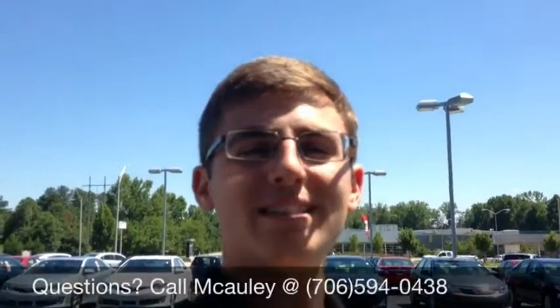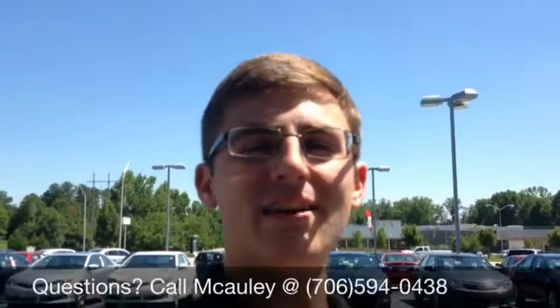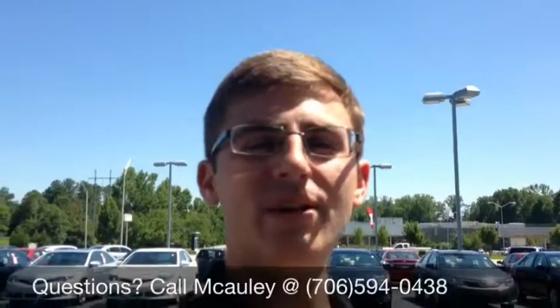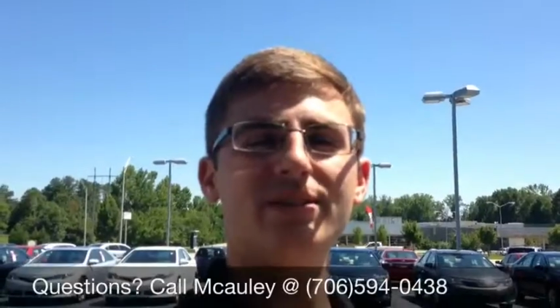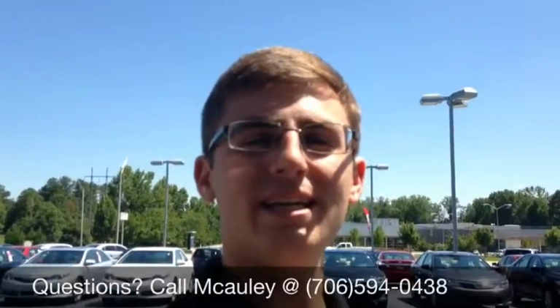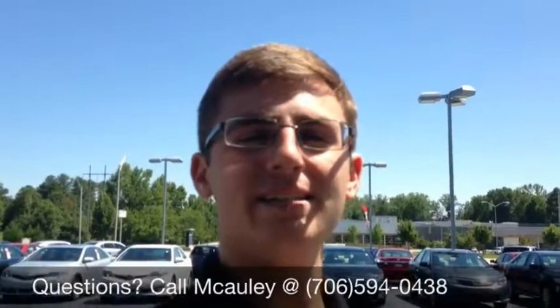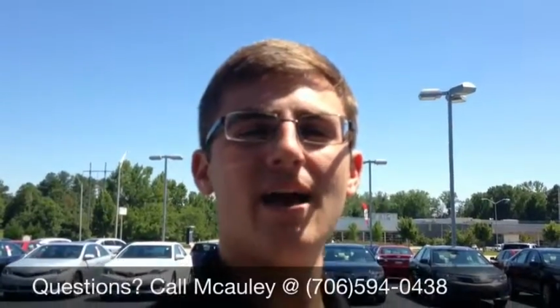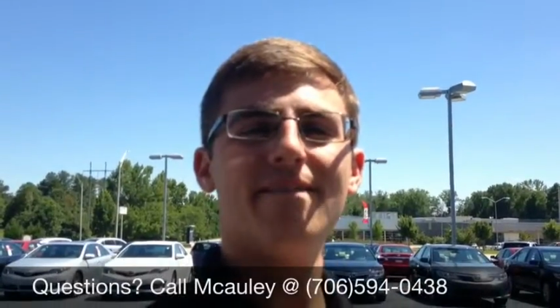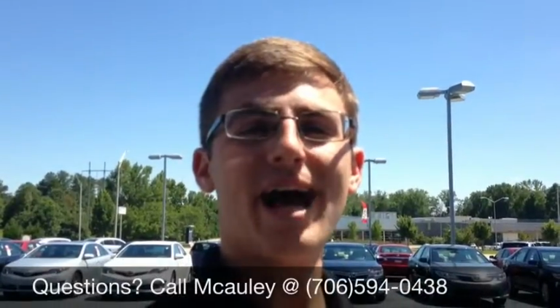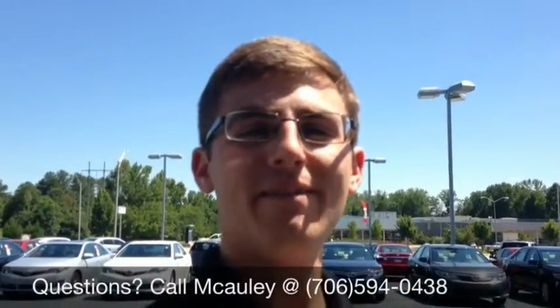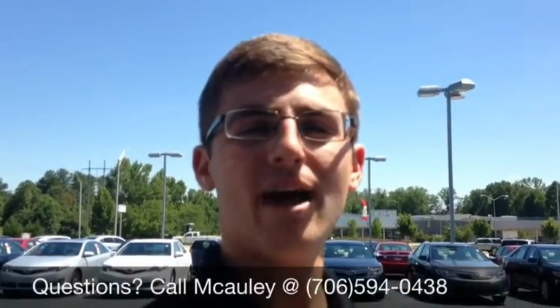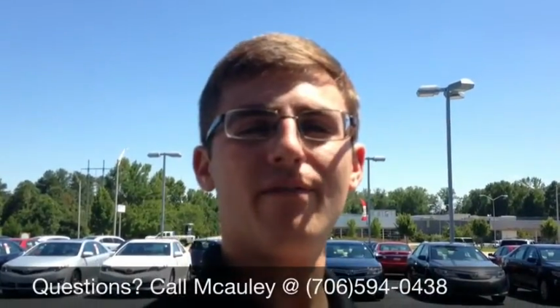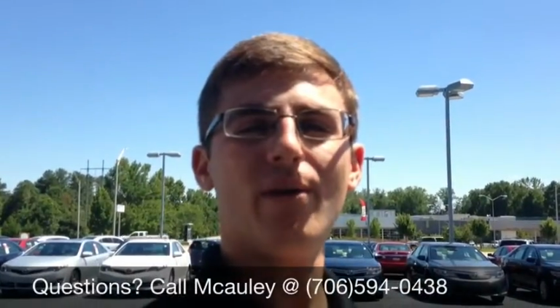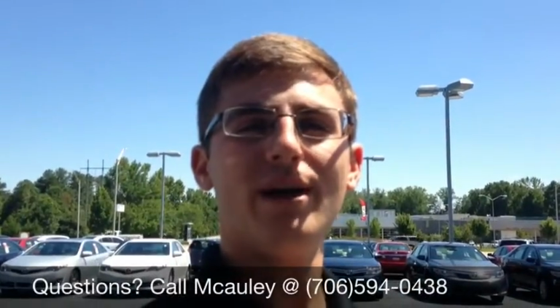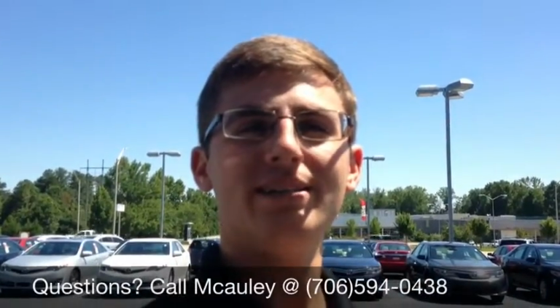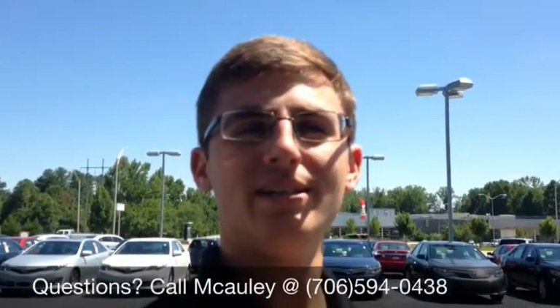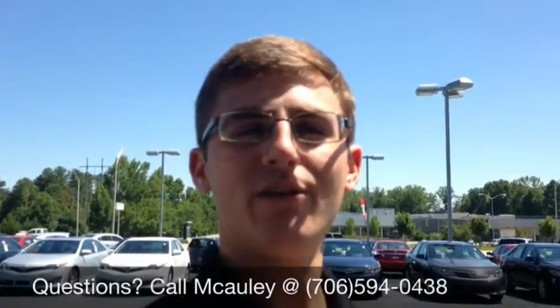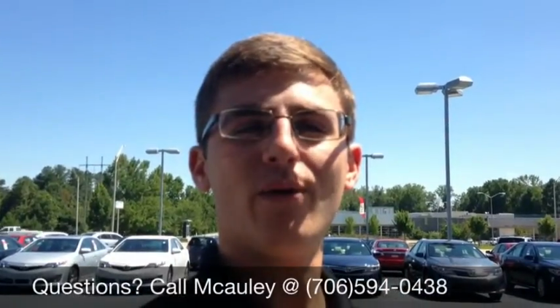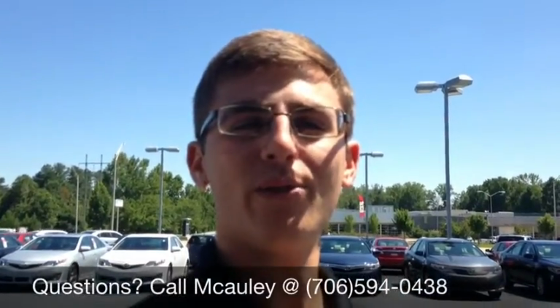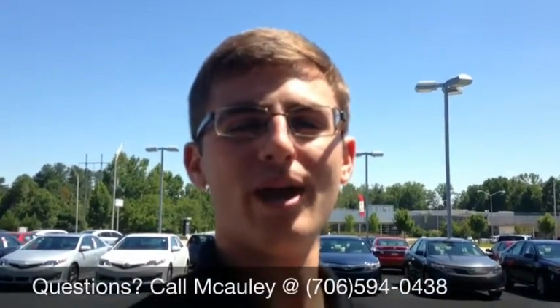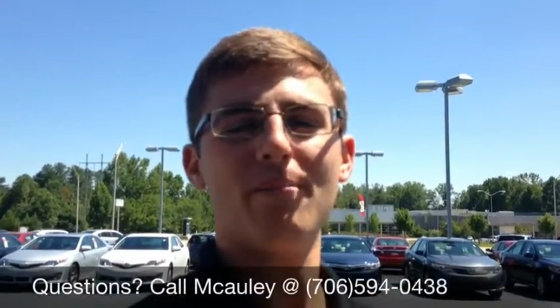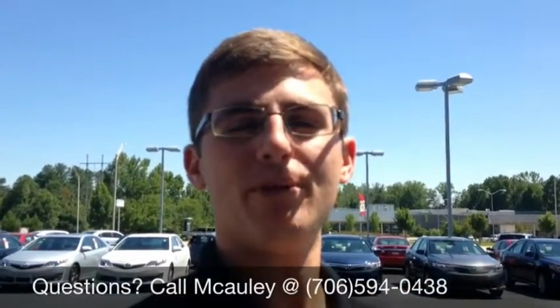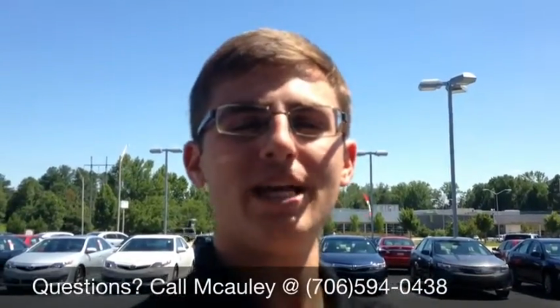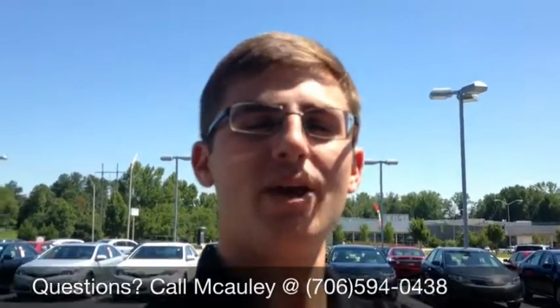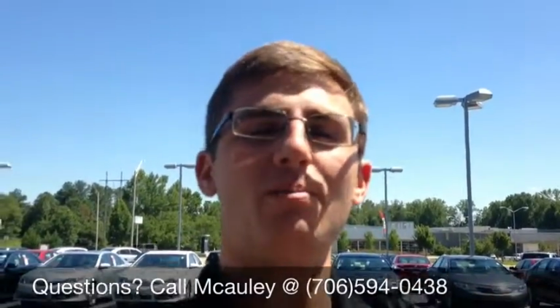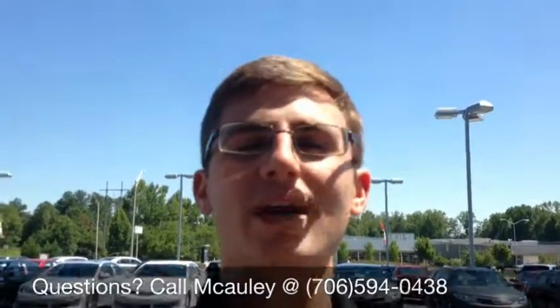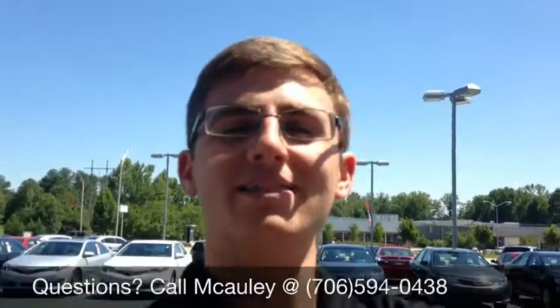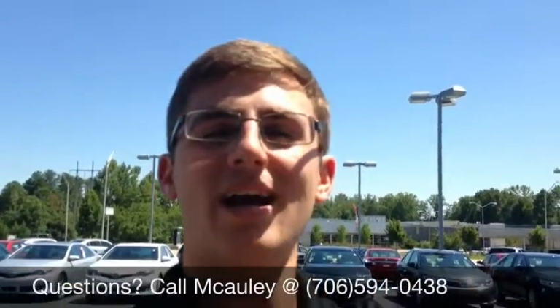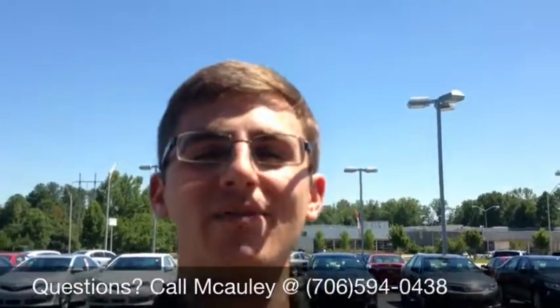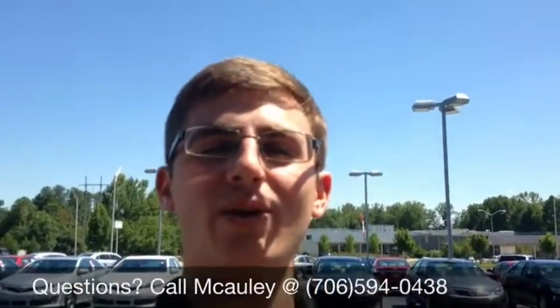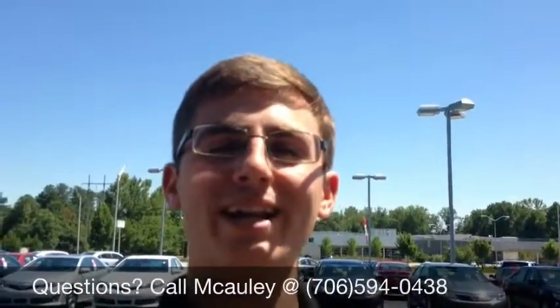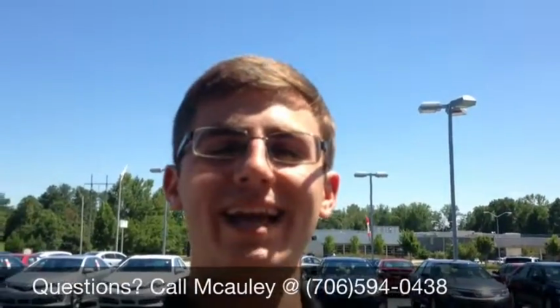Hey, my name is Macaulay. If you guys have any questions, give me a call at 706-594-0438. Appreciate it, hope you guys are having a great day.